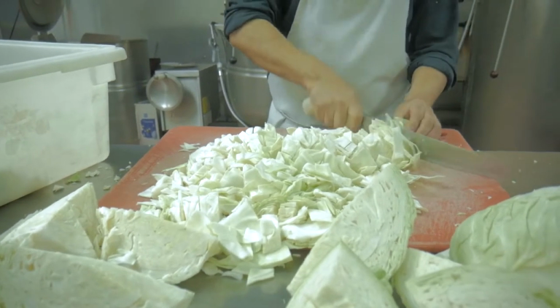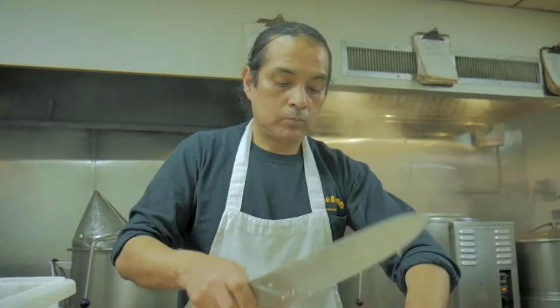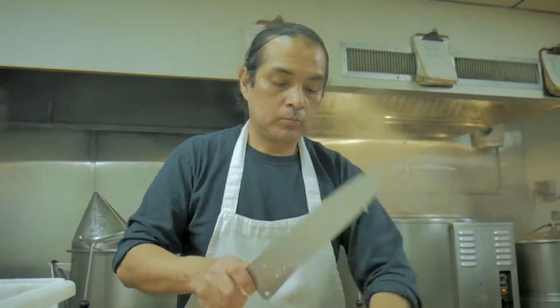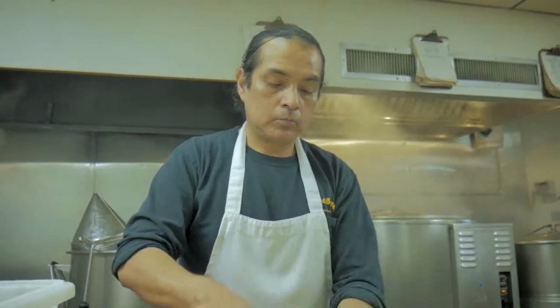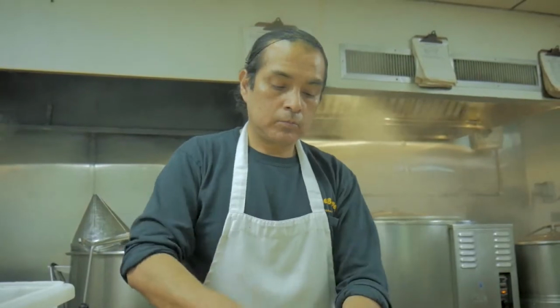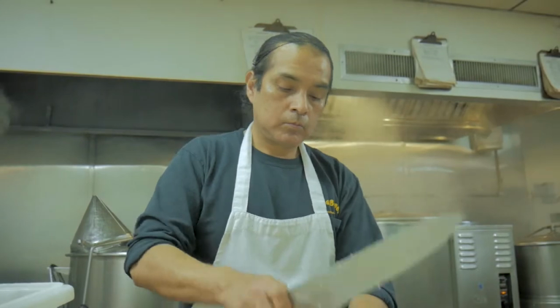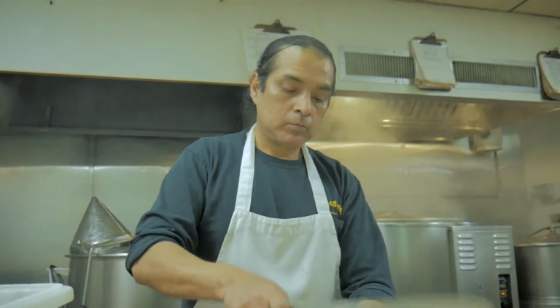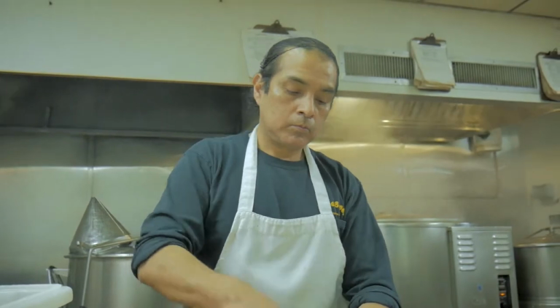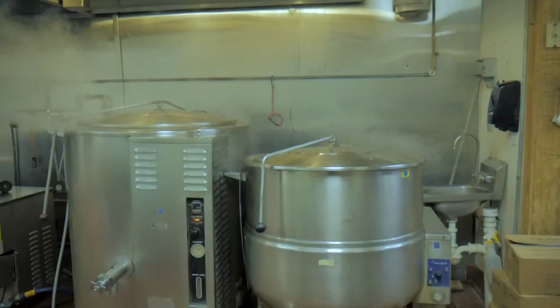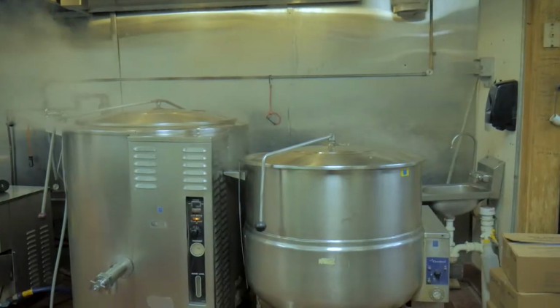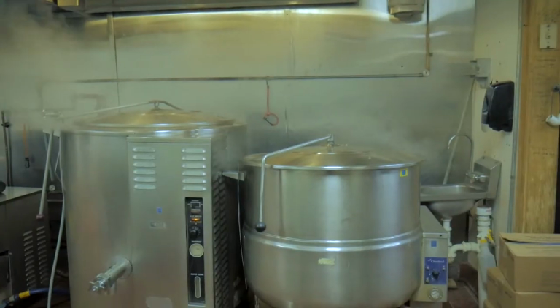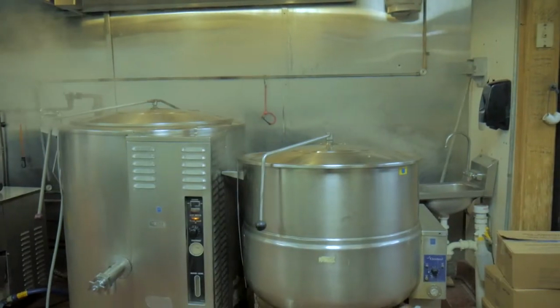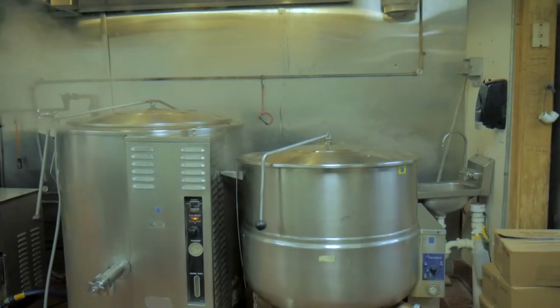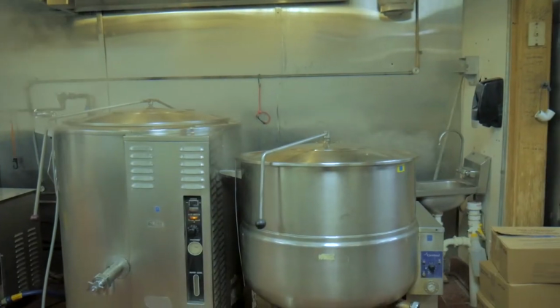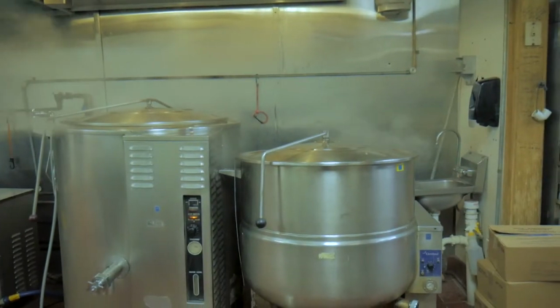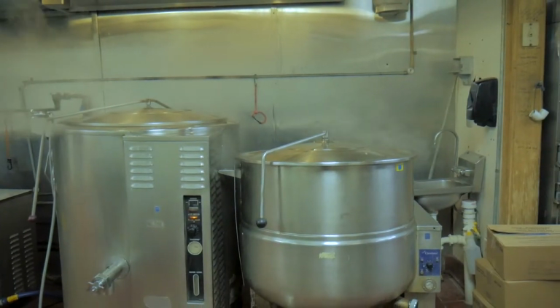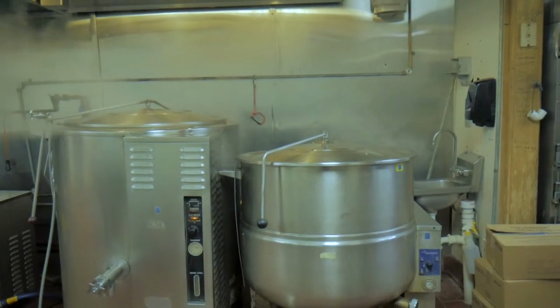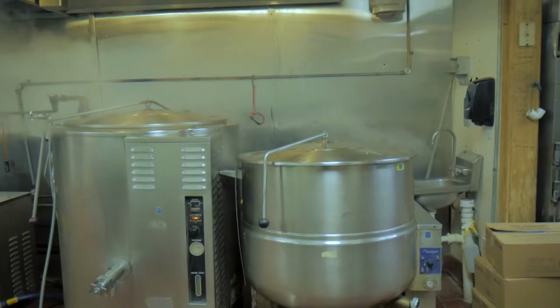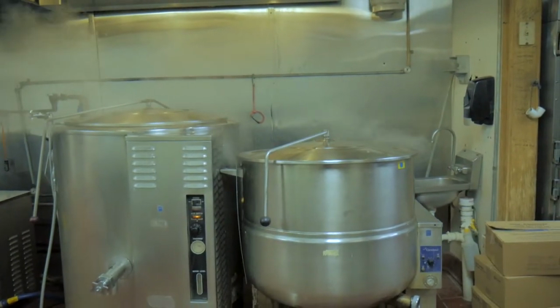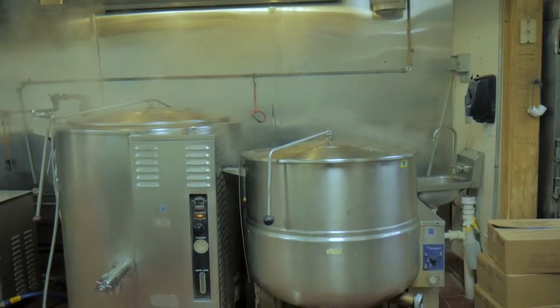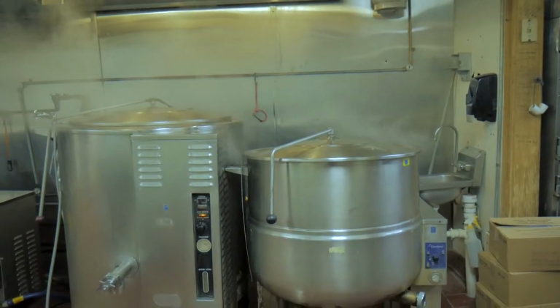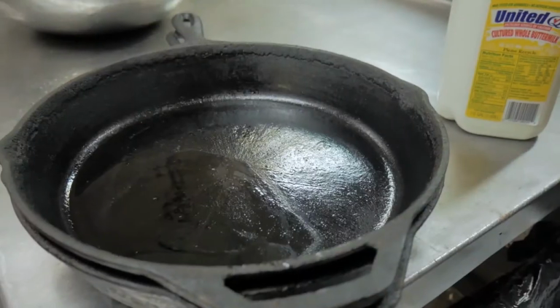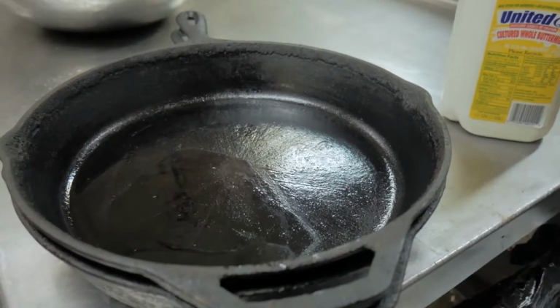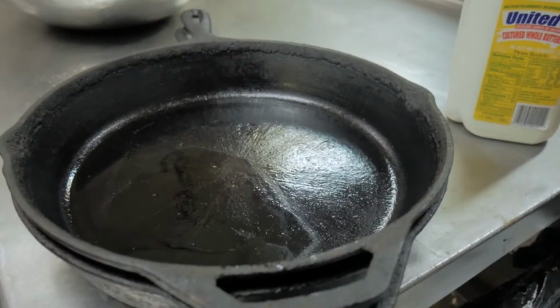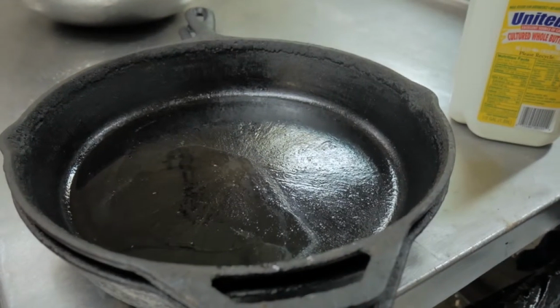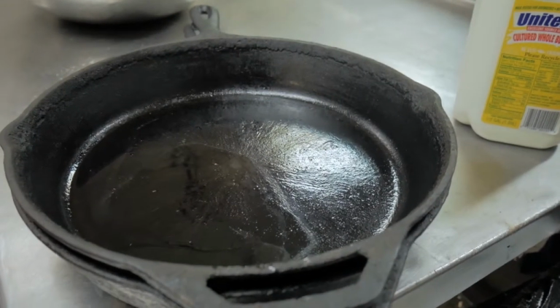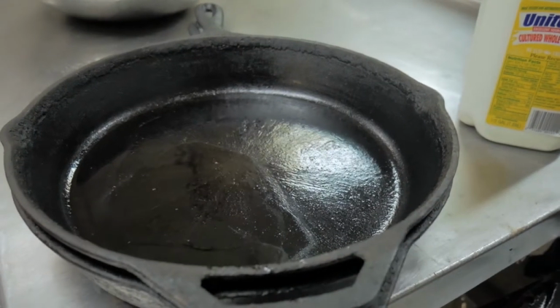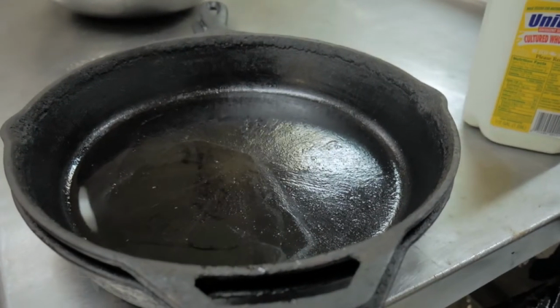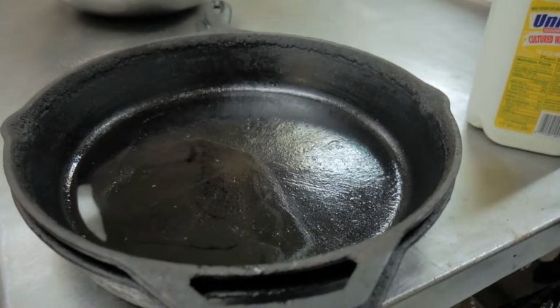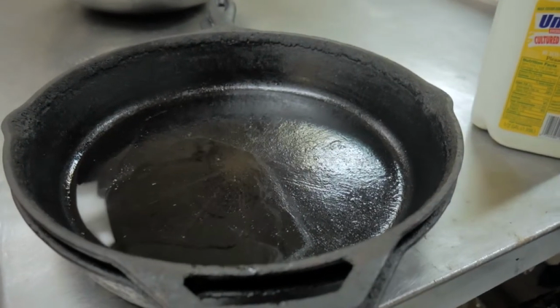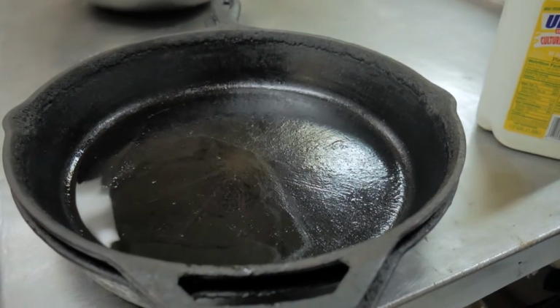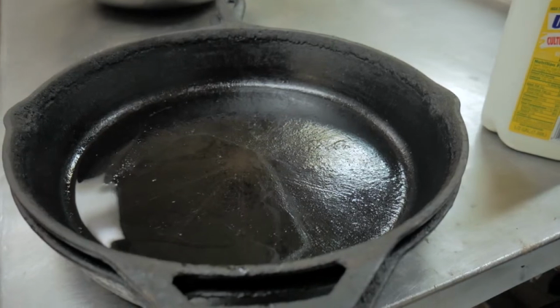At Dixie Buns, we steam ours in a big kettle, but the traditional way is in a cast iron skillet or heavy pan.